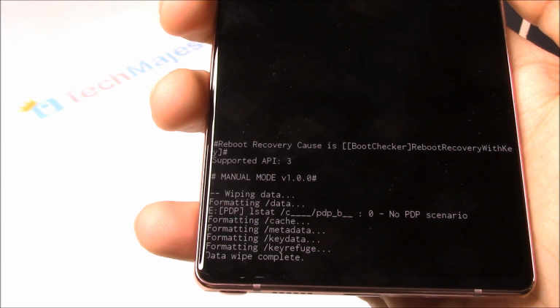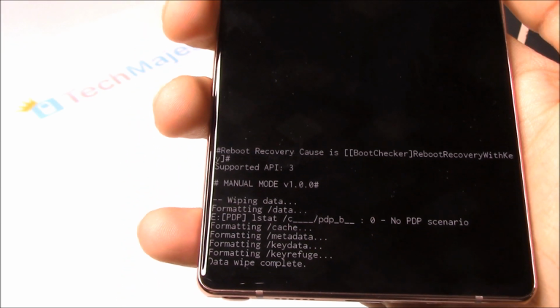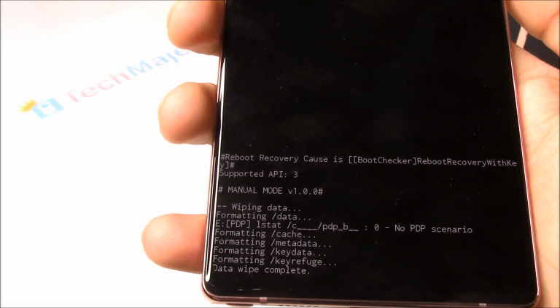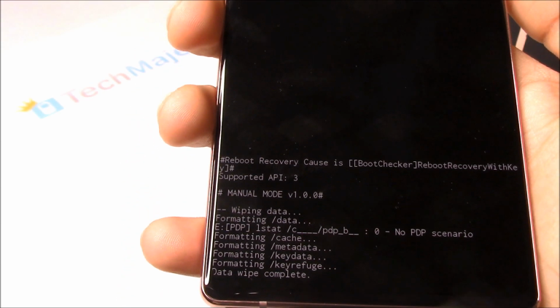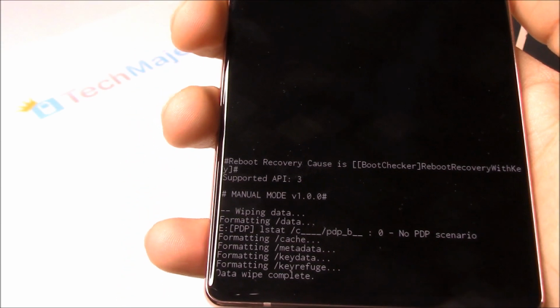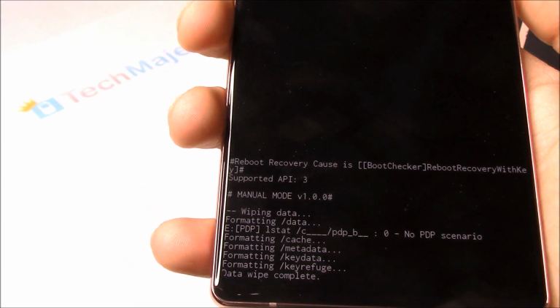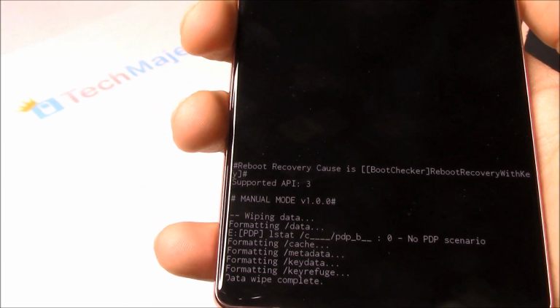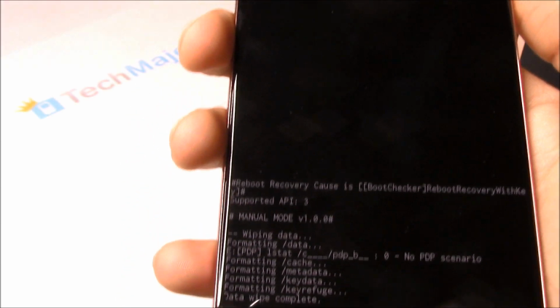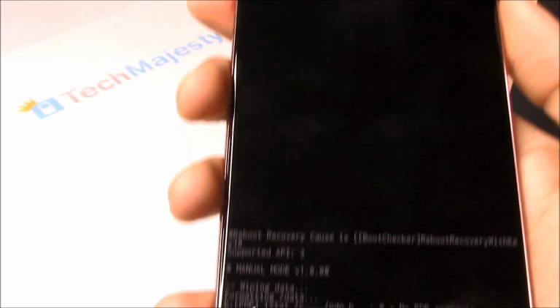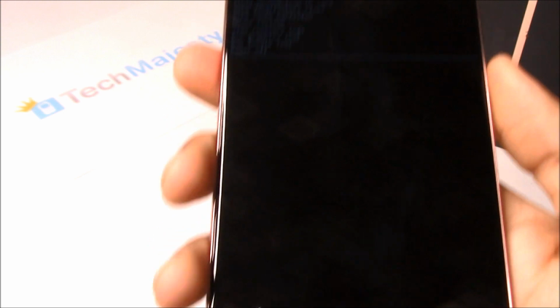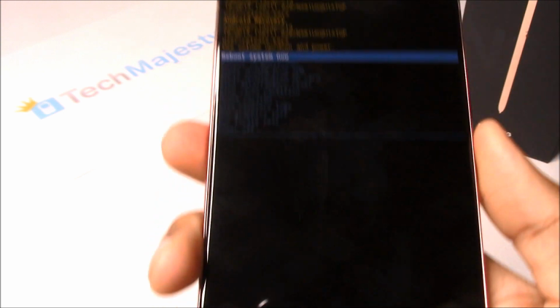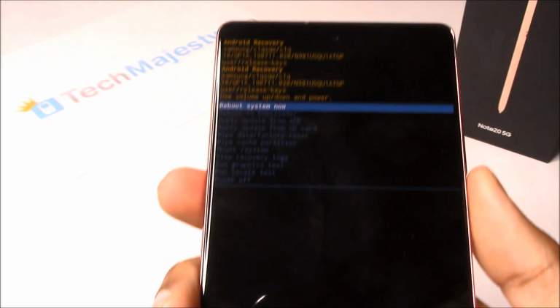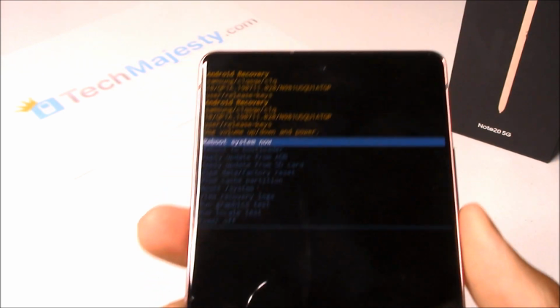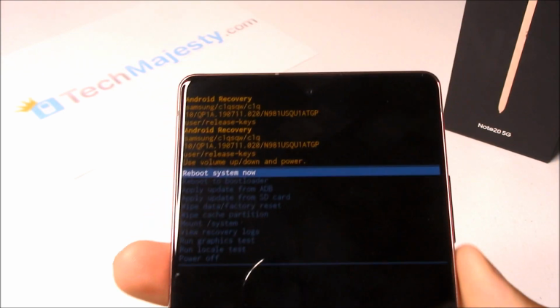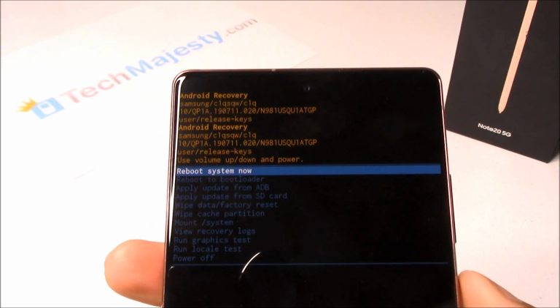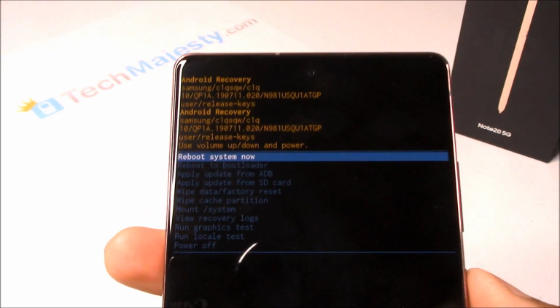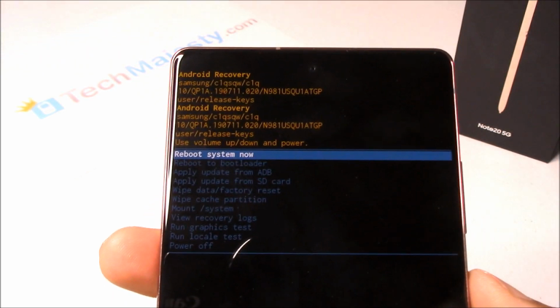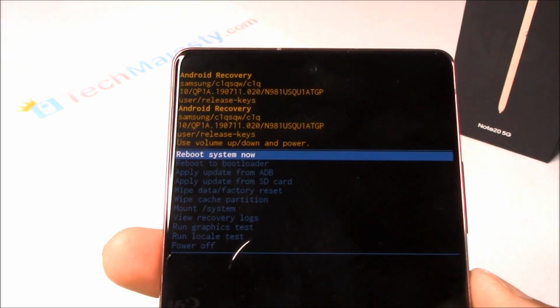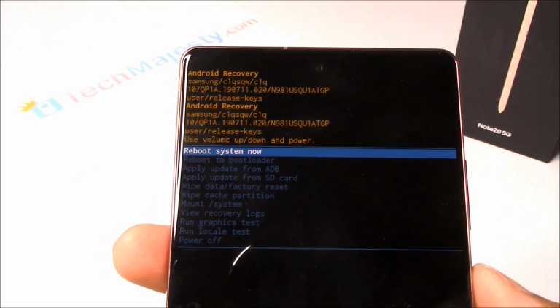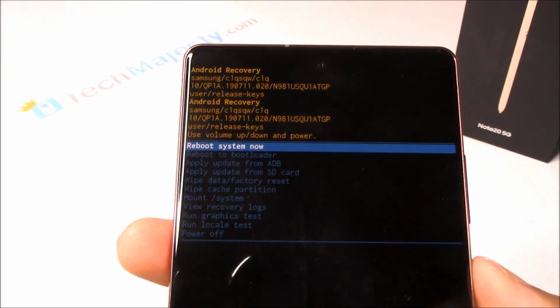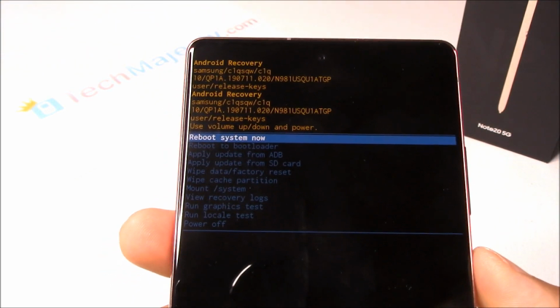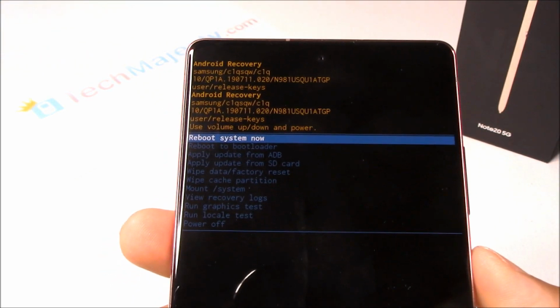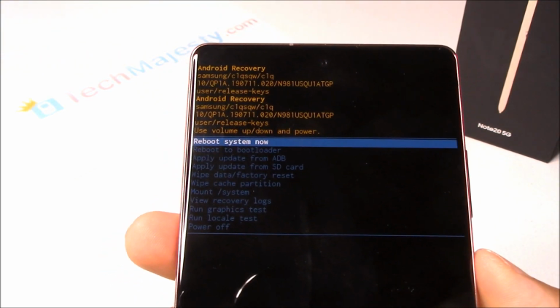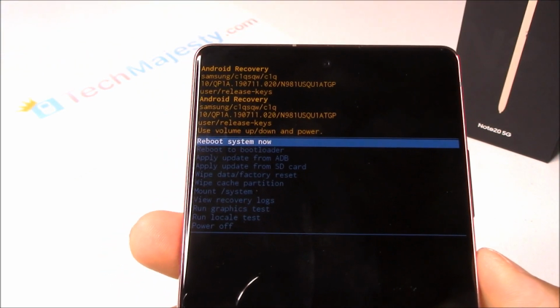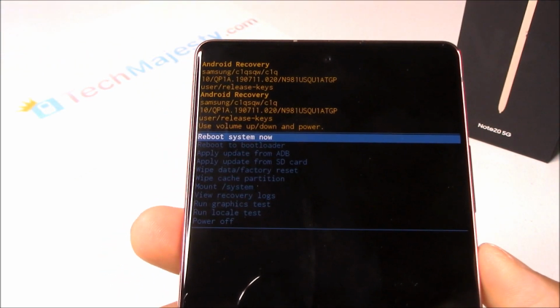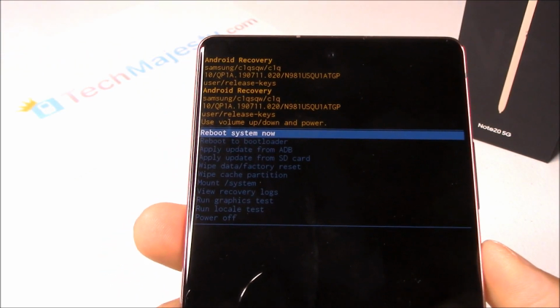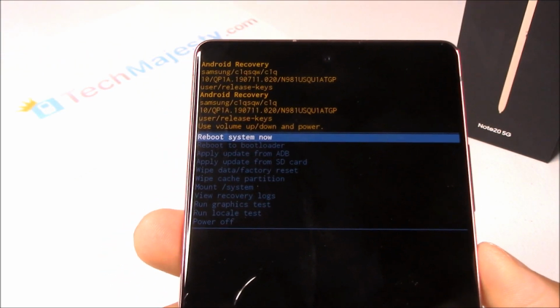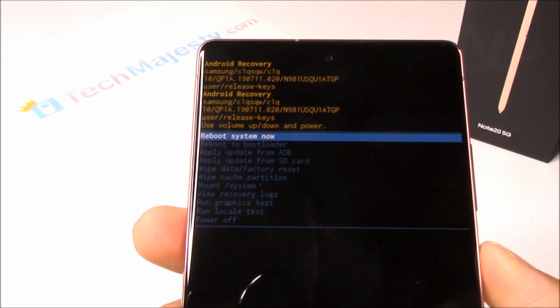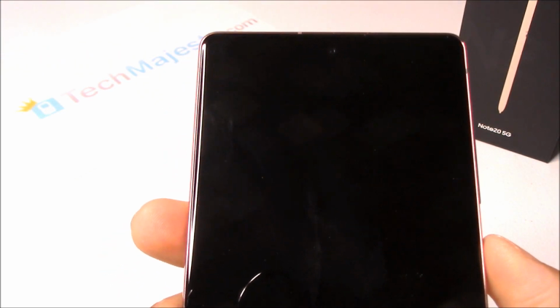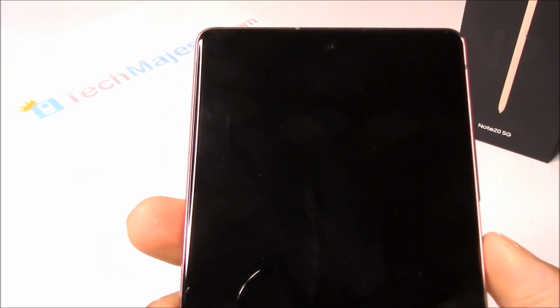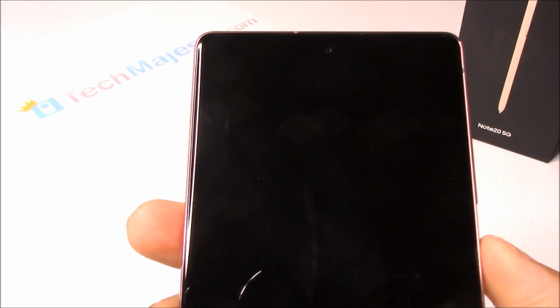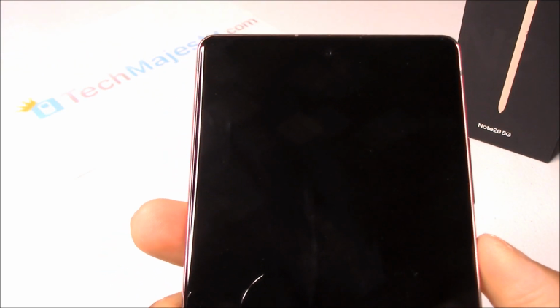Data wipe complete. Now we will go ahead and click on Reboot System Now.